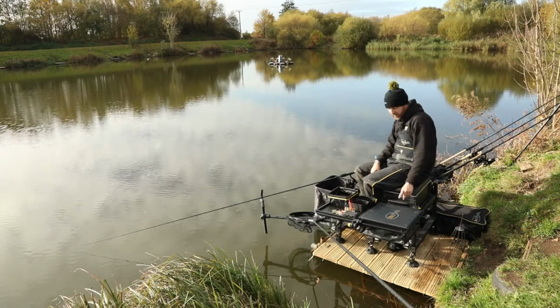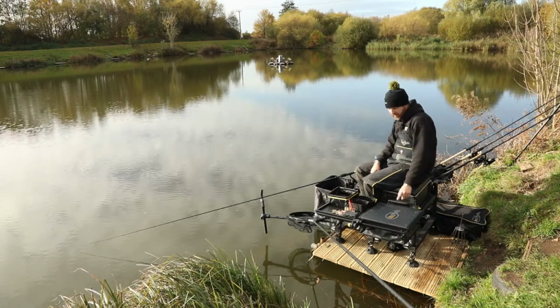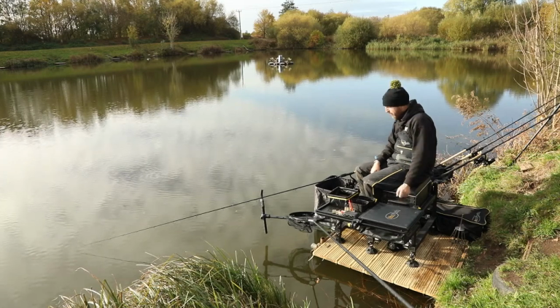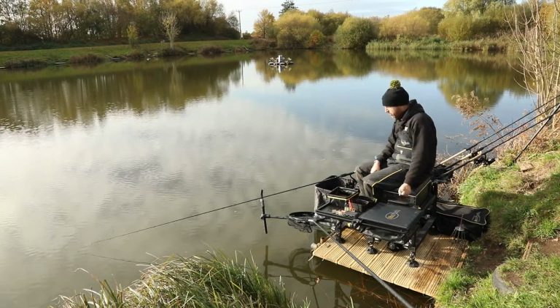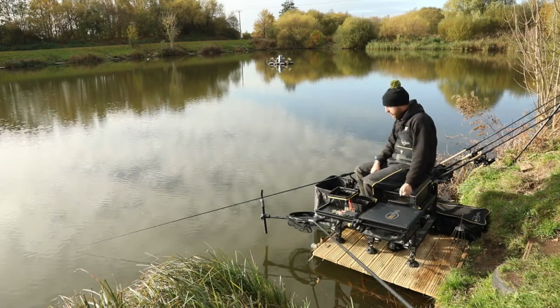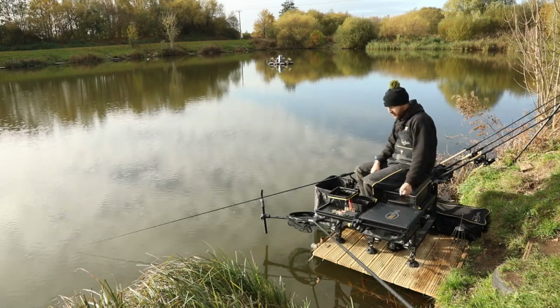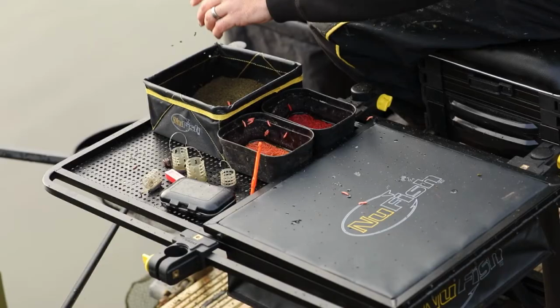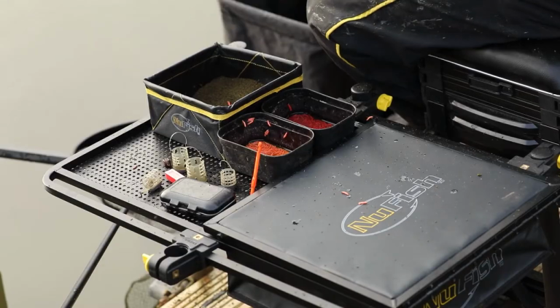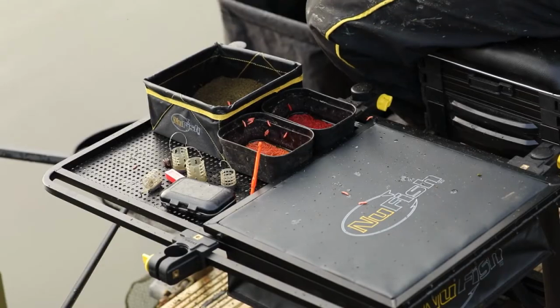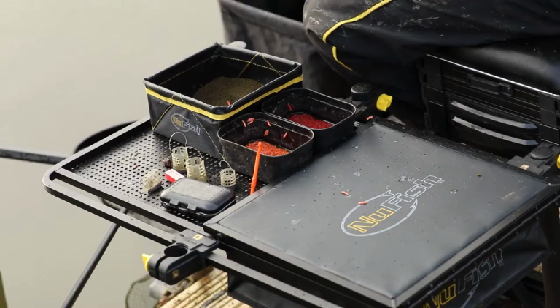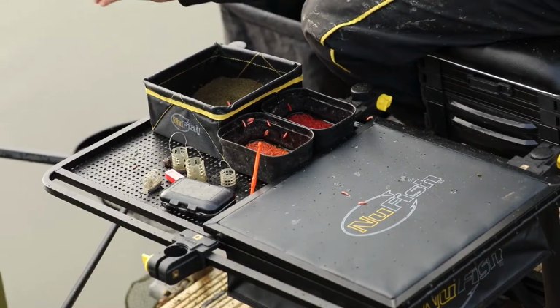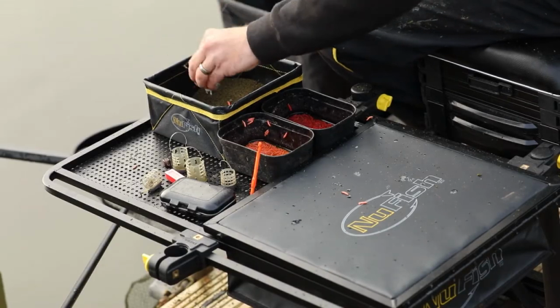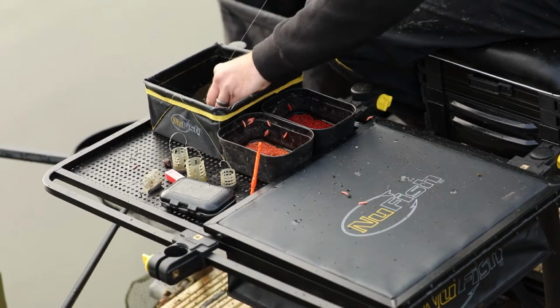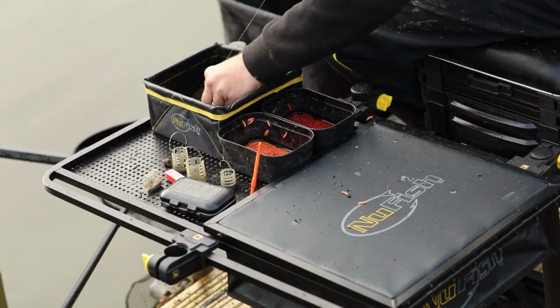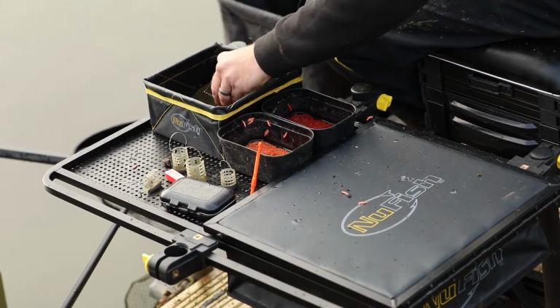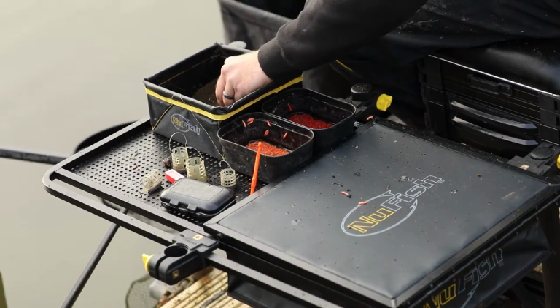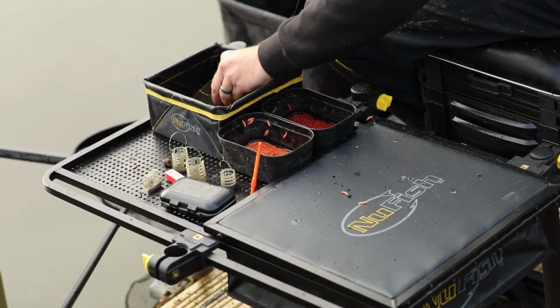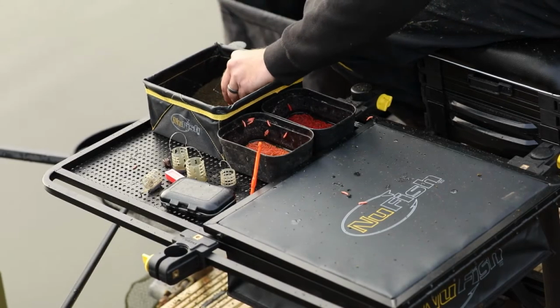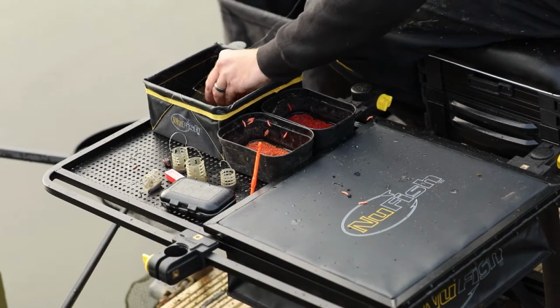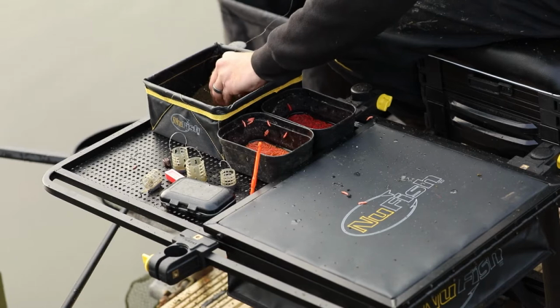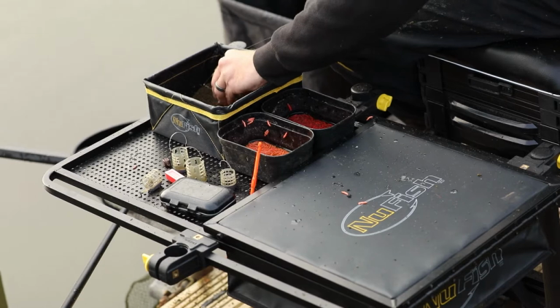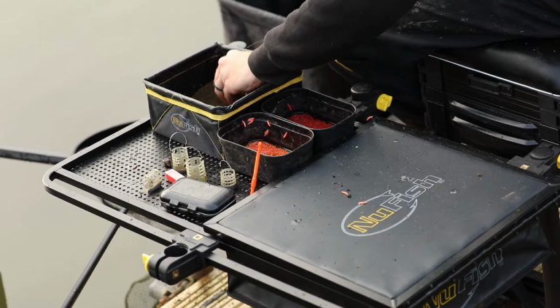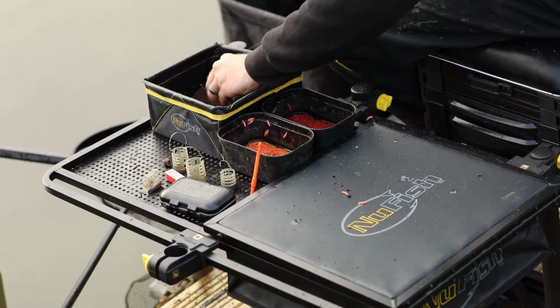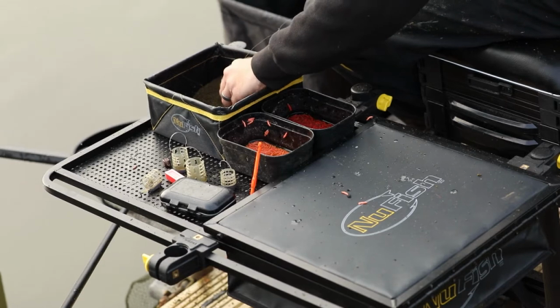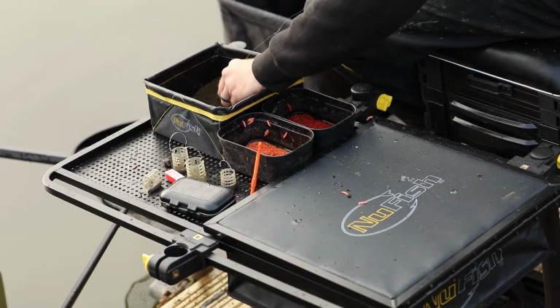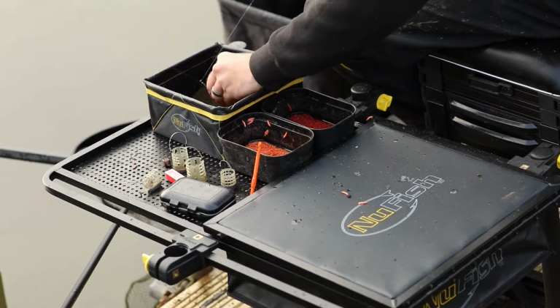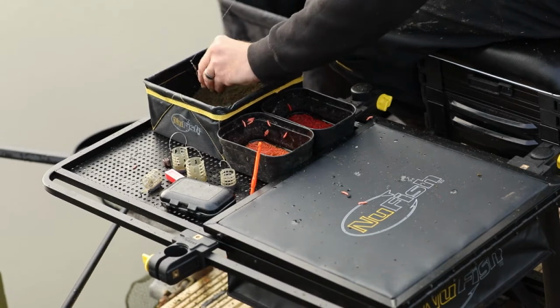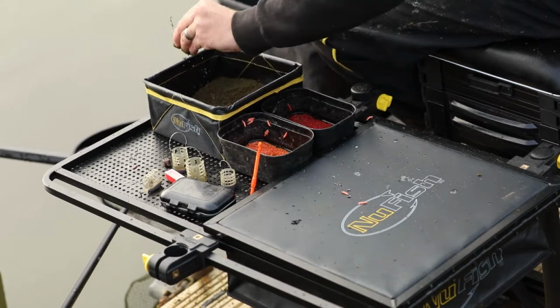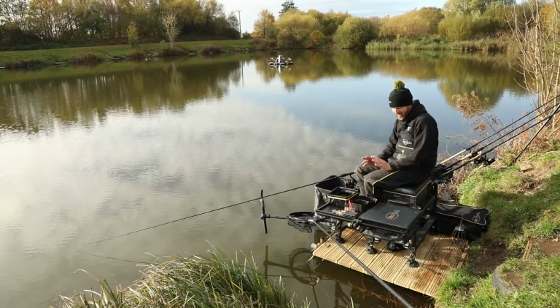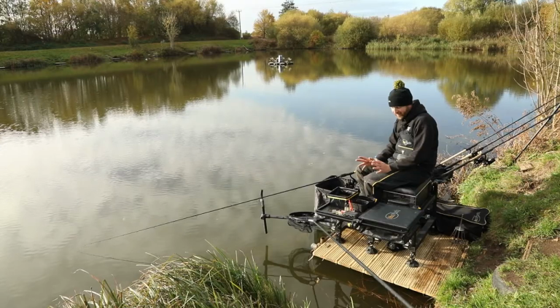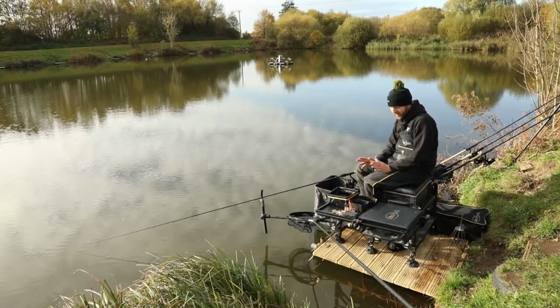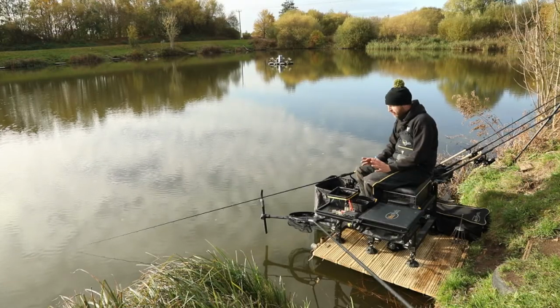Today I'm using the combi tray. It's lovely now, the sun's about to come out, but middle of winter anything can happen.